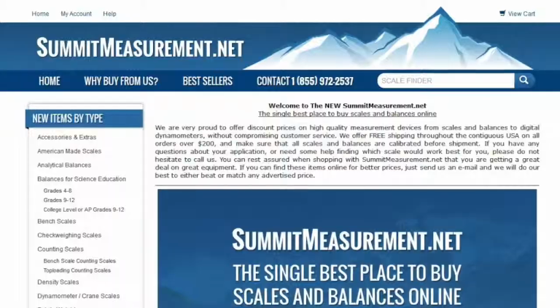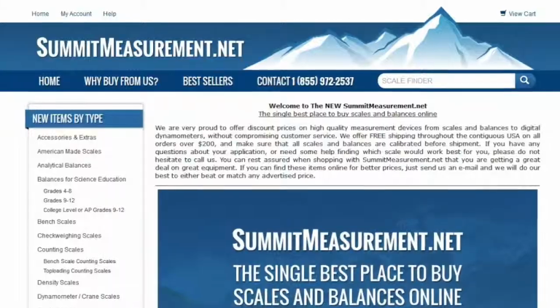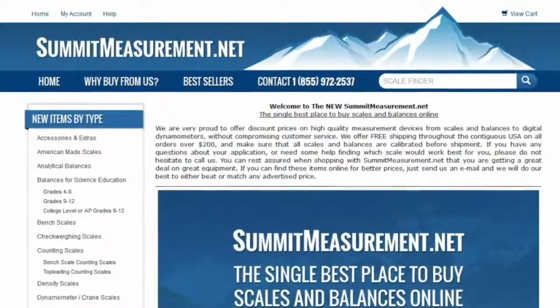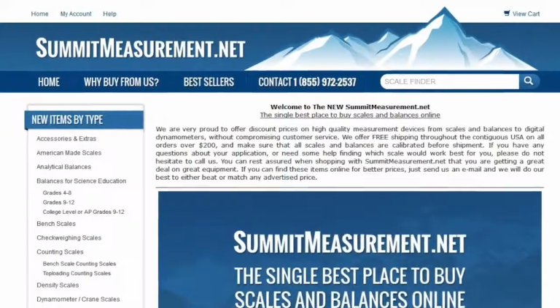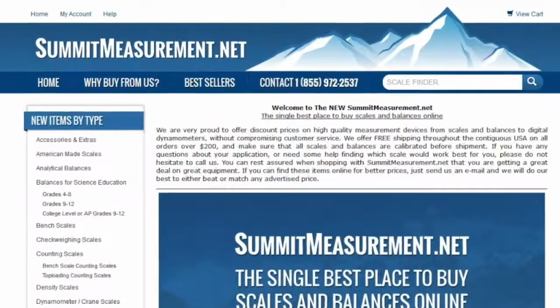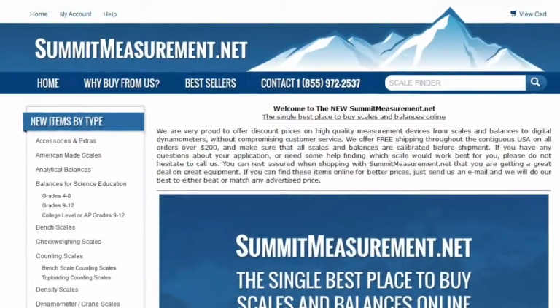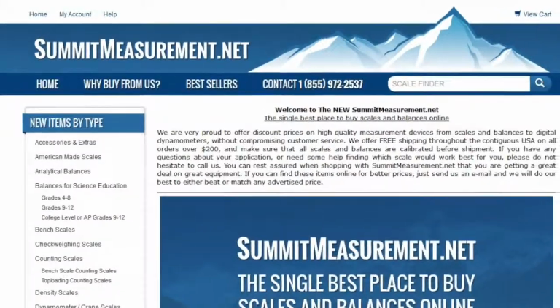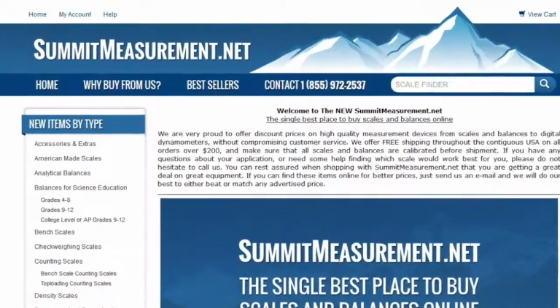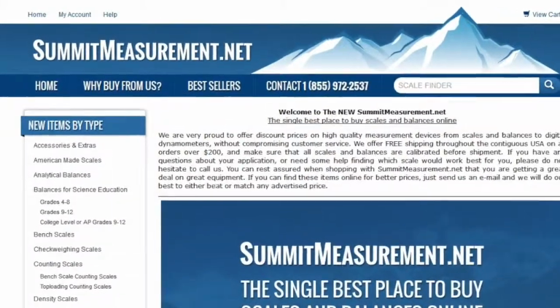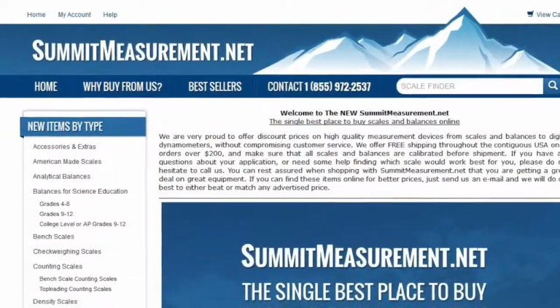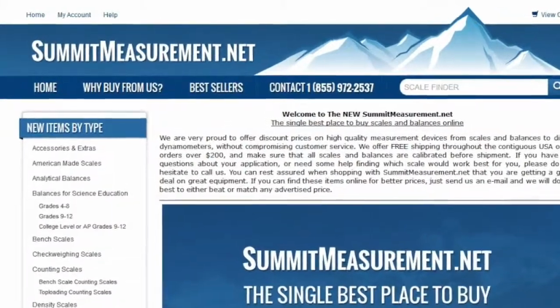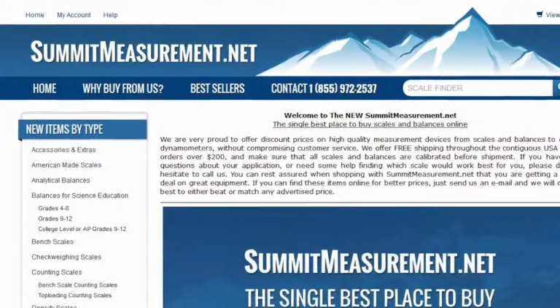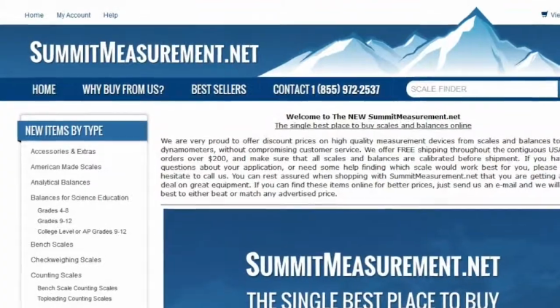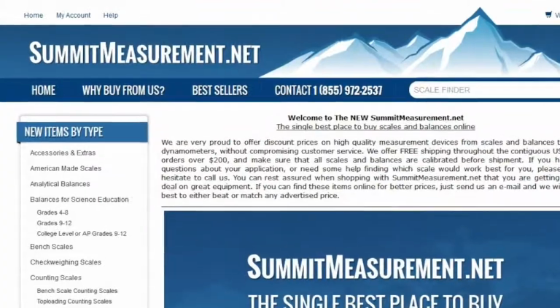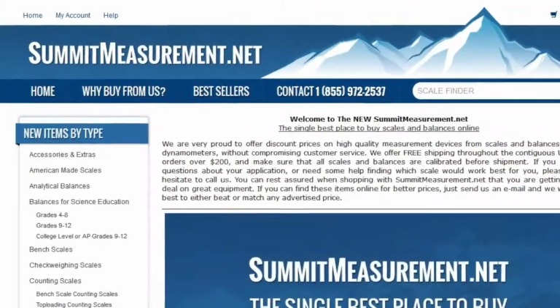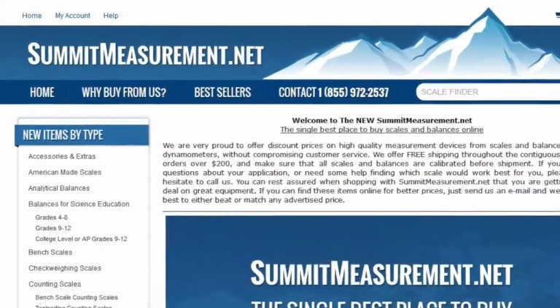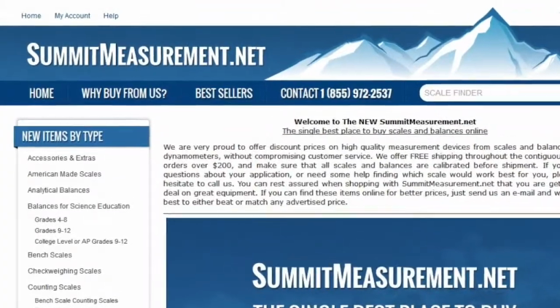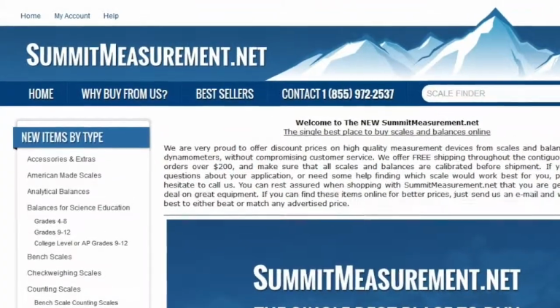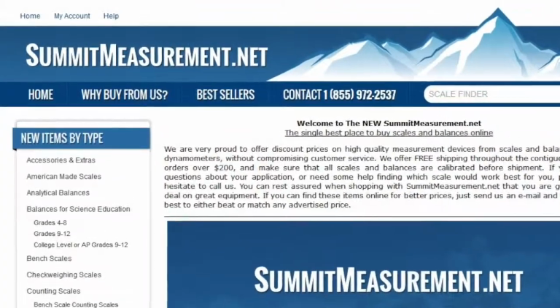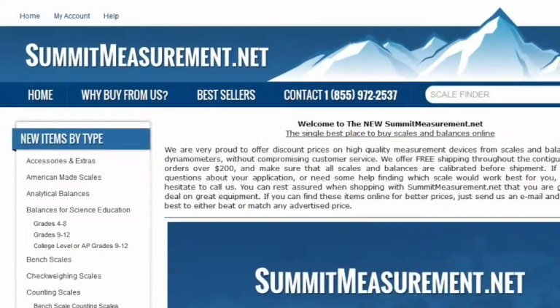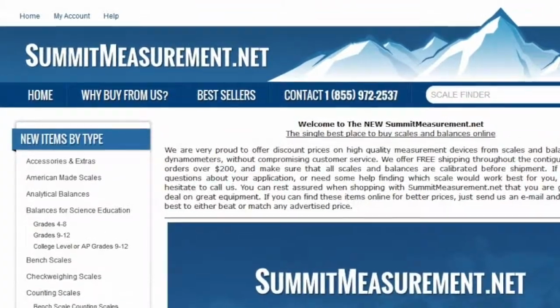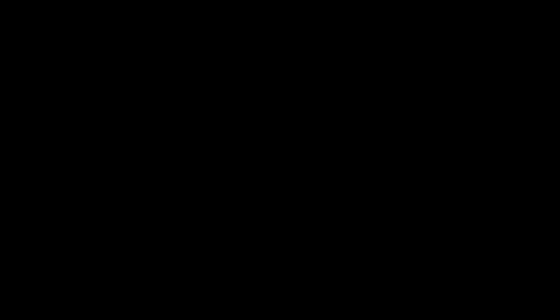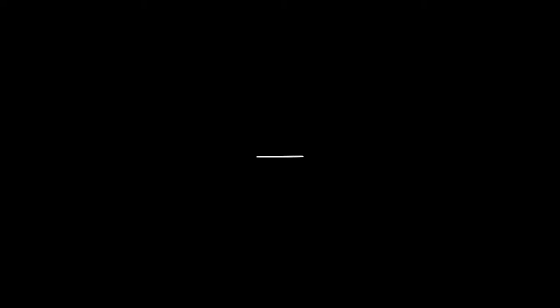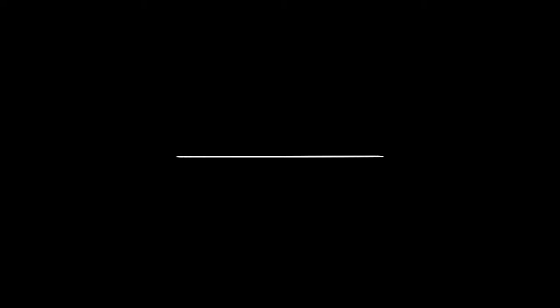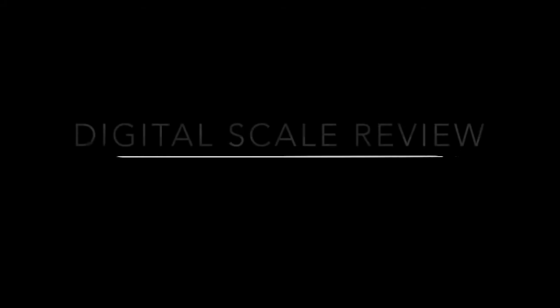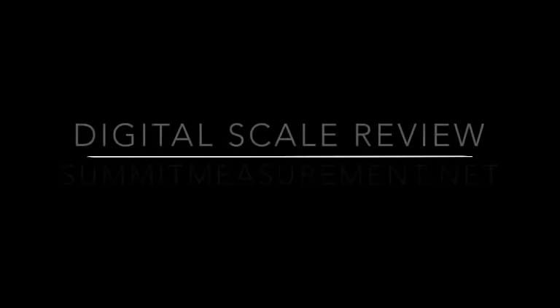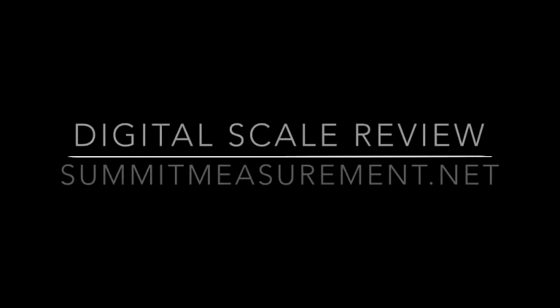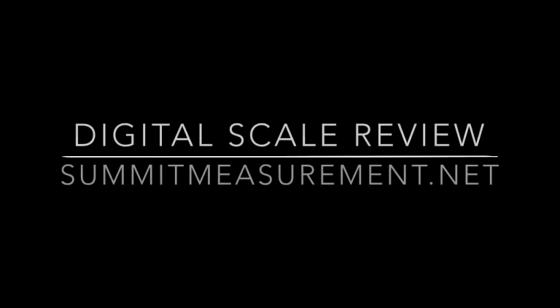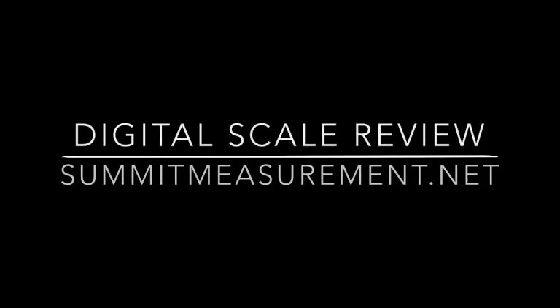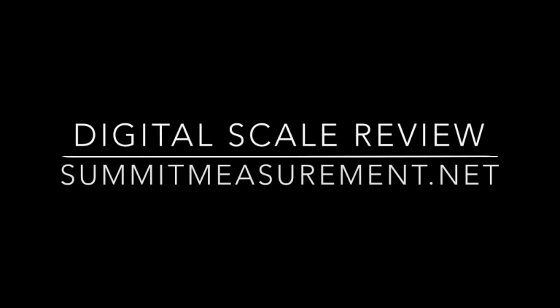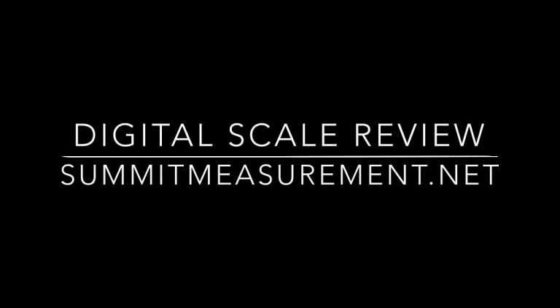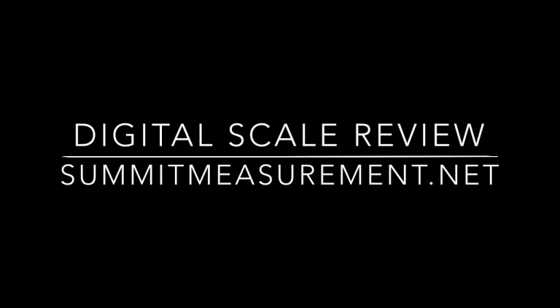Full technical specs are available from SummitMeasurement.net. Thank you for watching, and have a wonderful day.